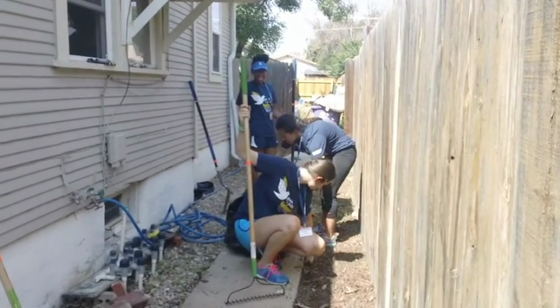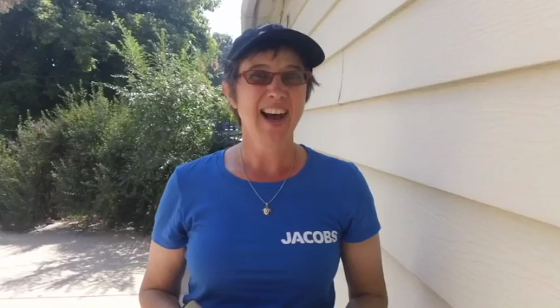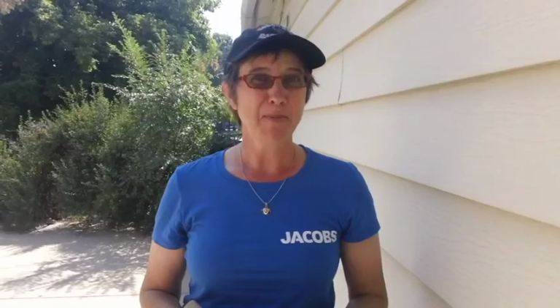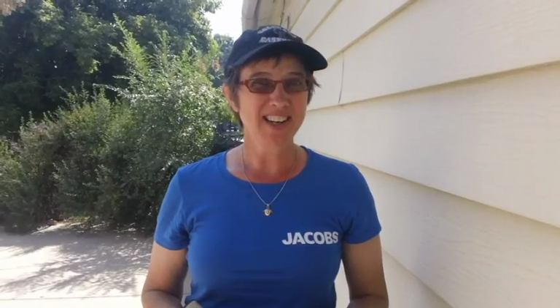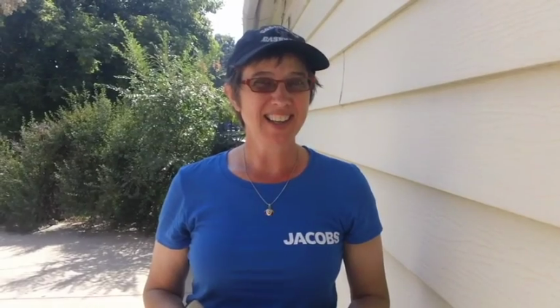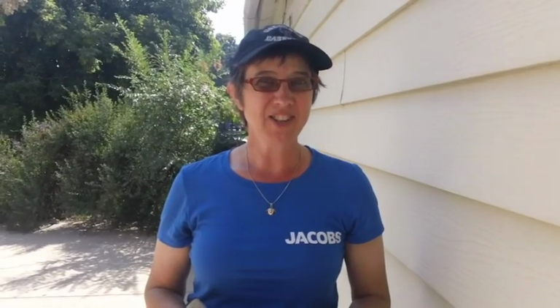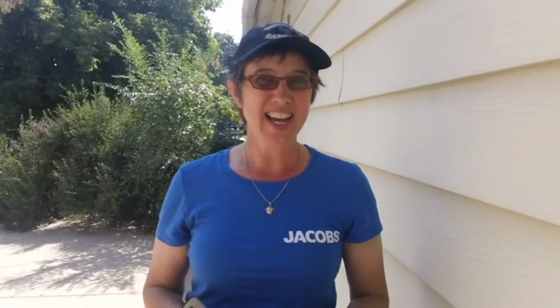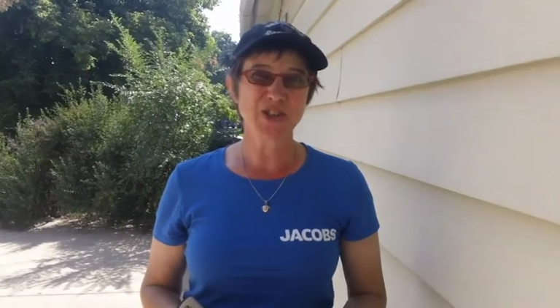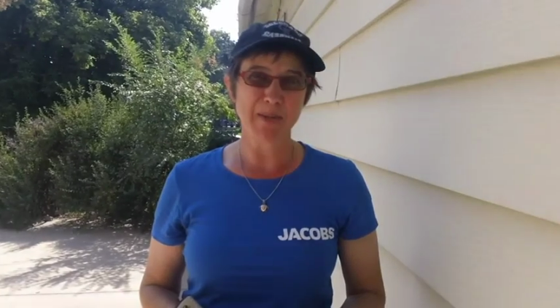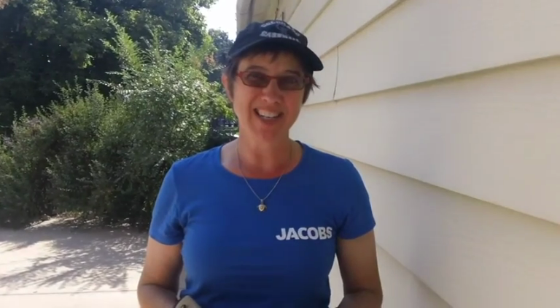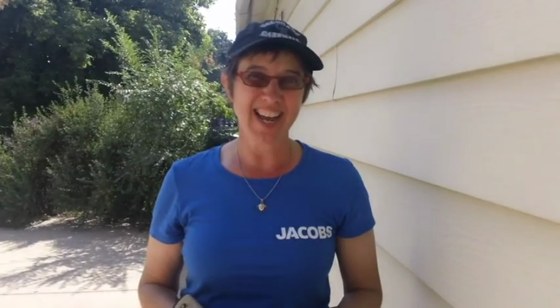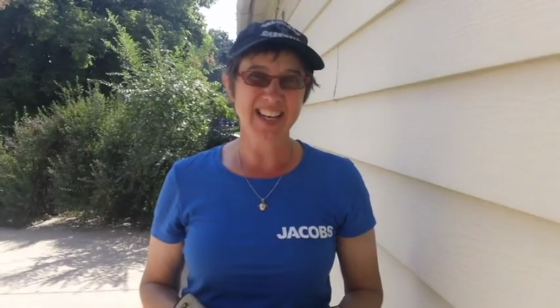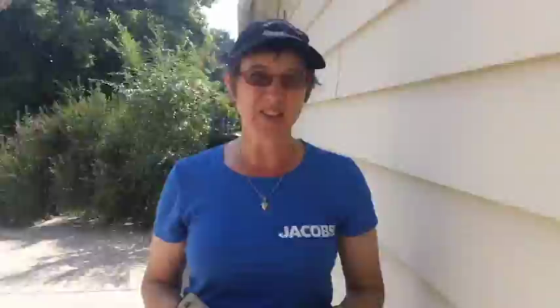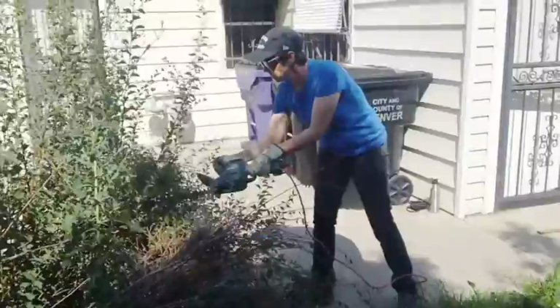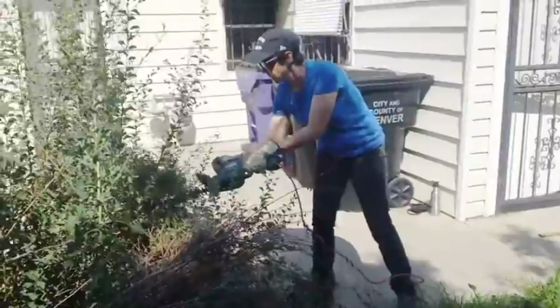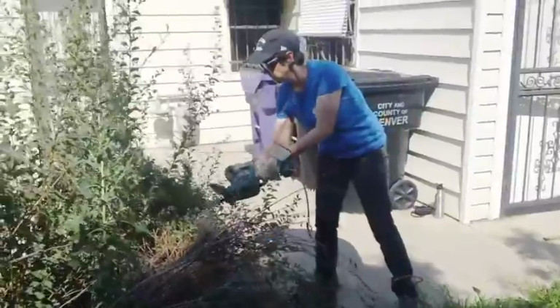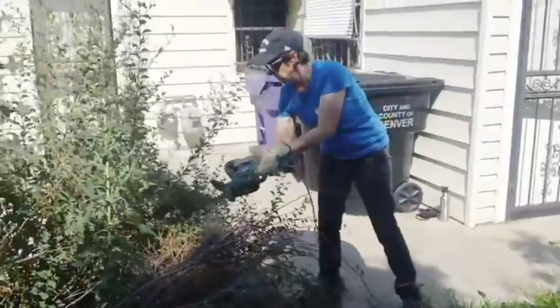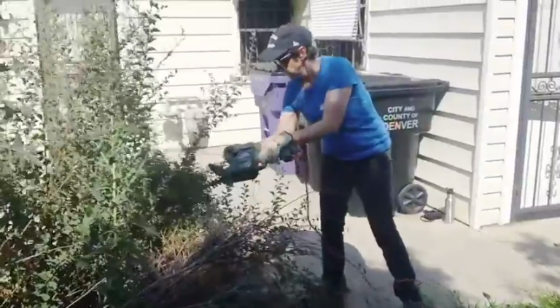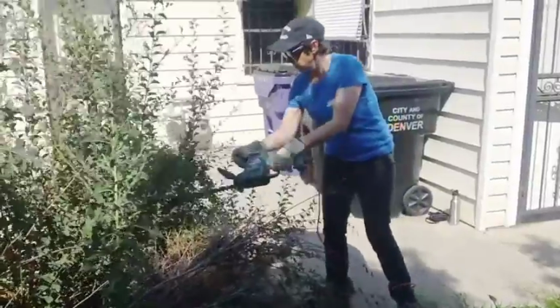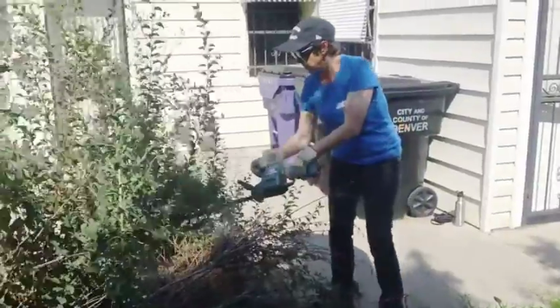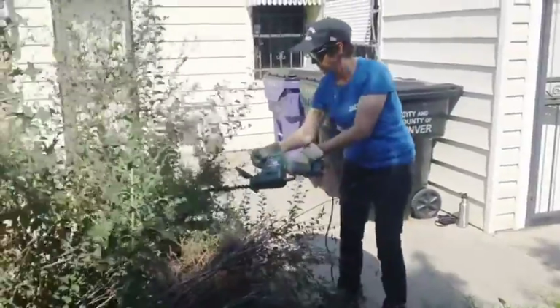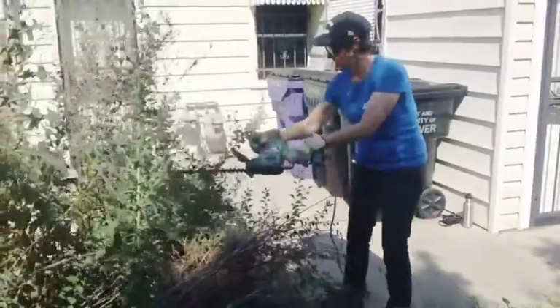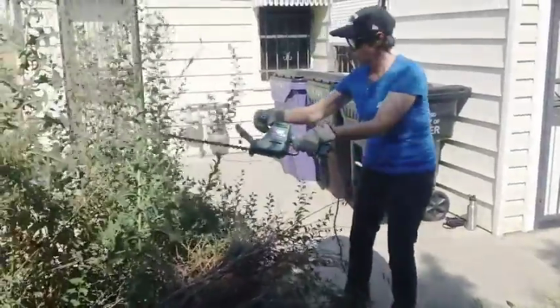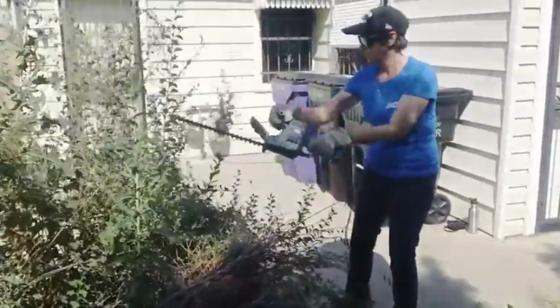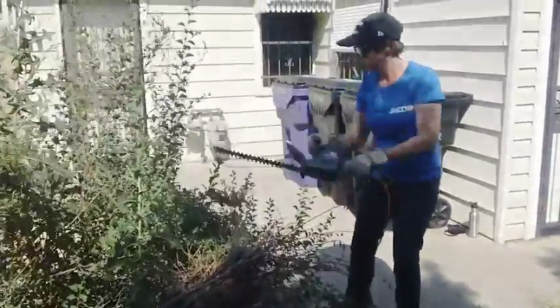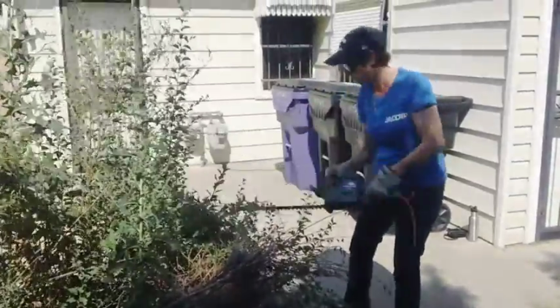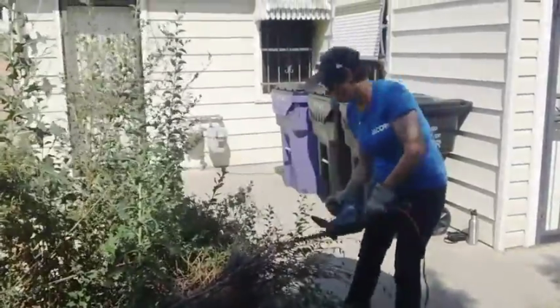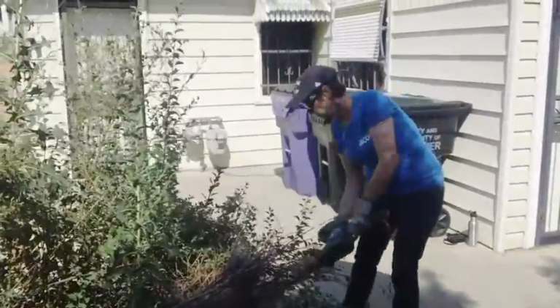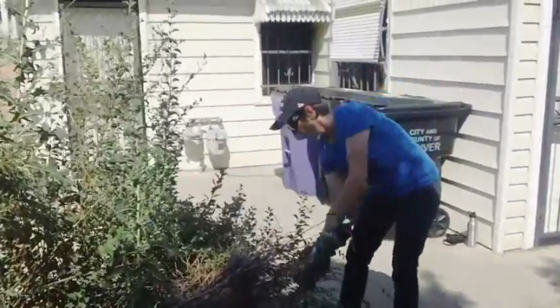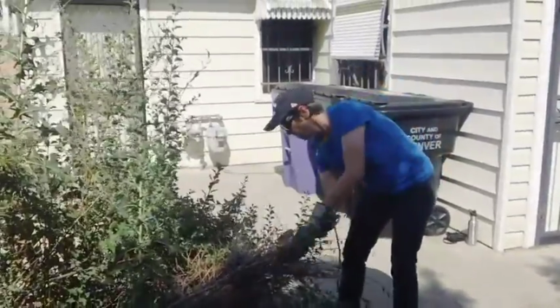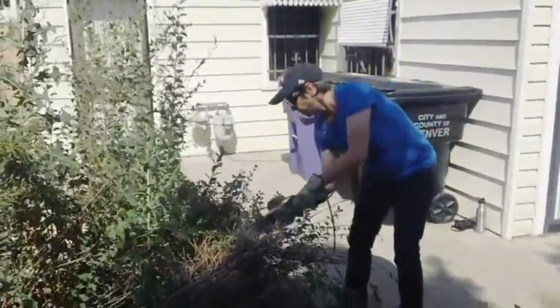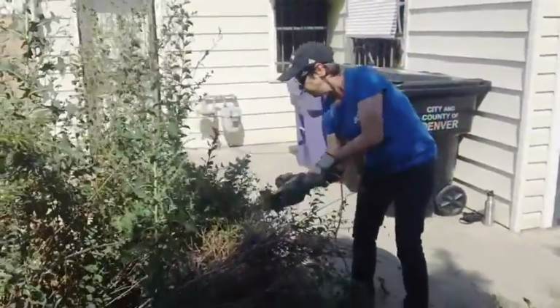I brought an electric hedge trimmer today so that I could help Bill shape his bushes a little bit, trim them back, make them look pretty.